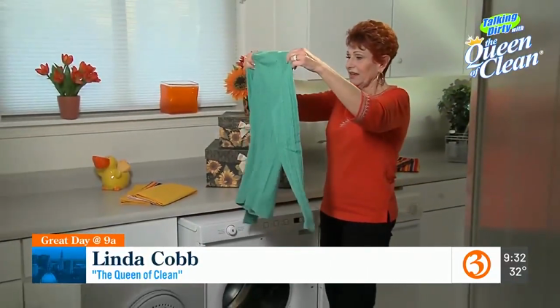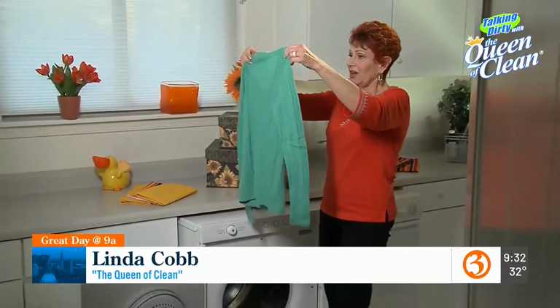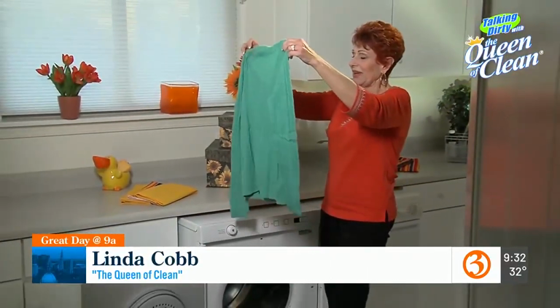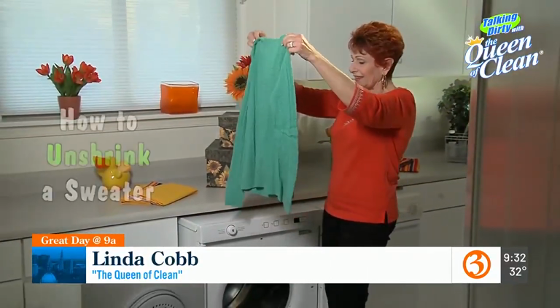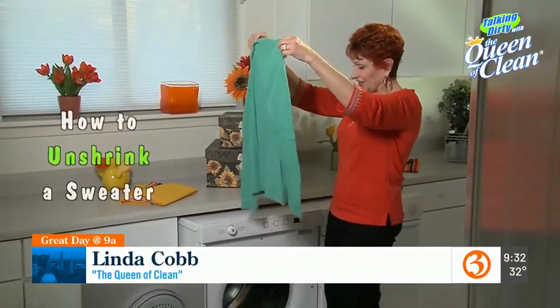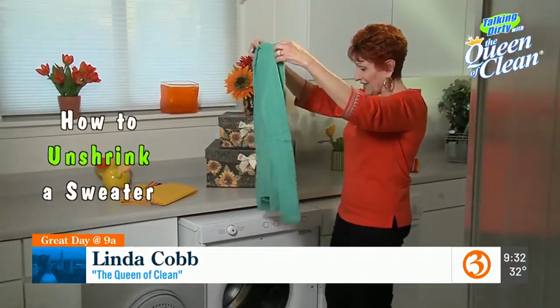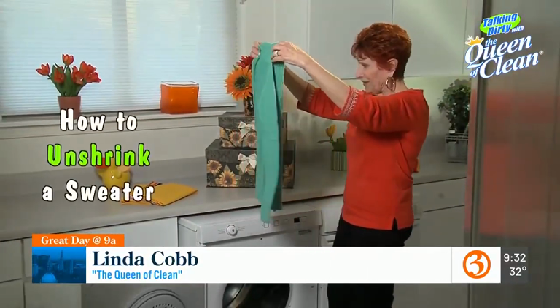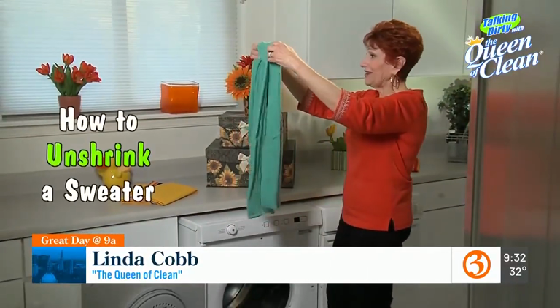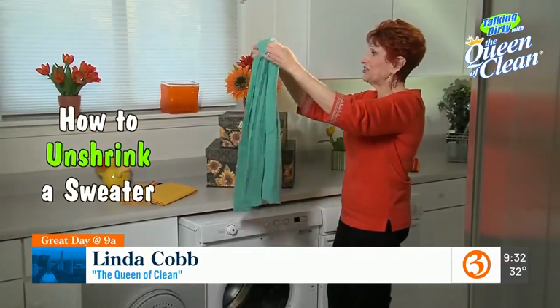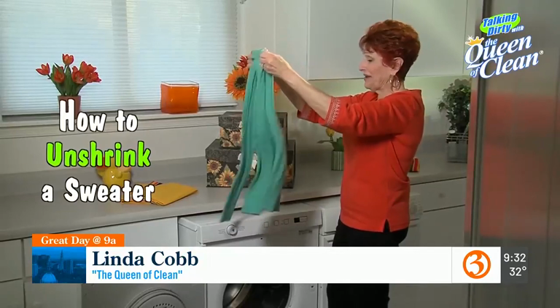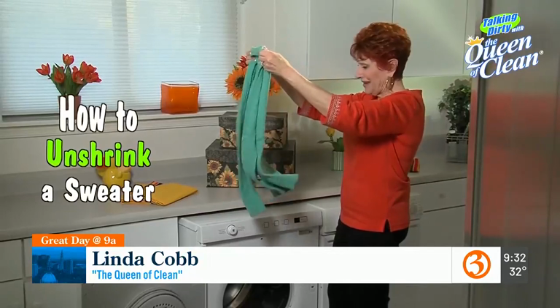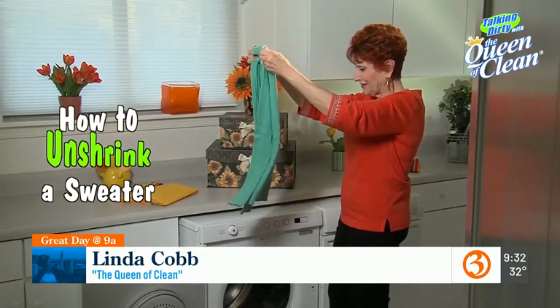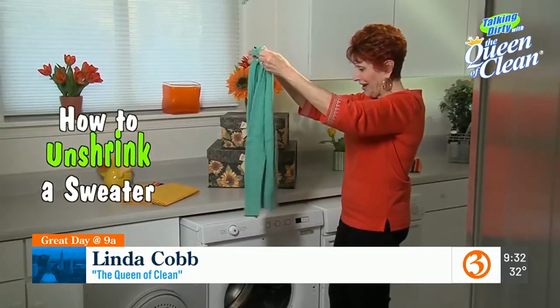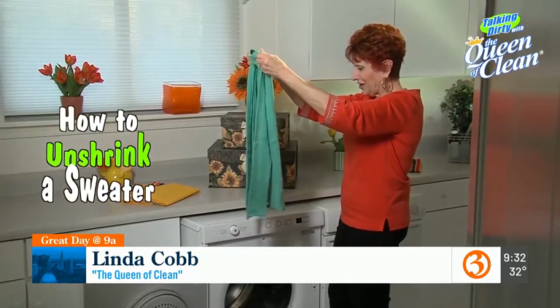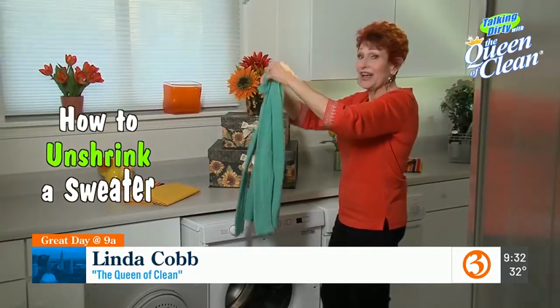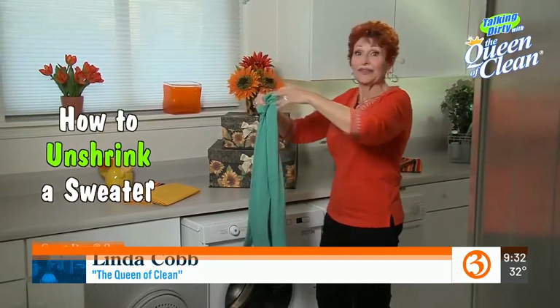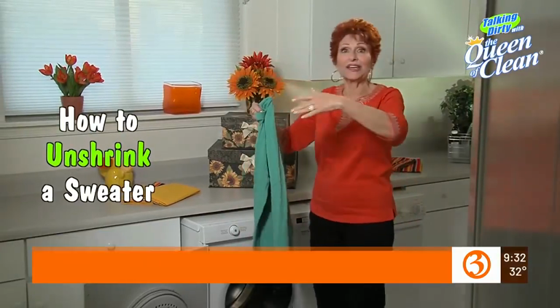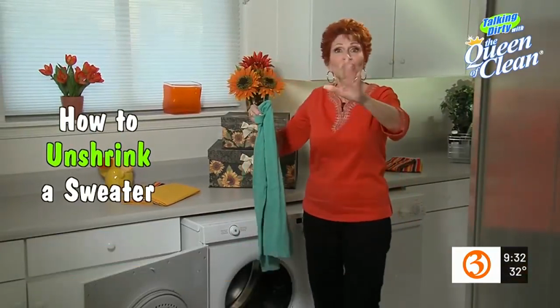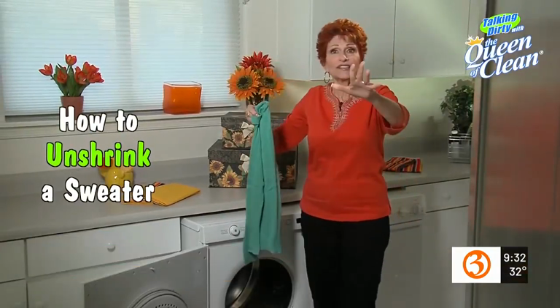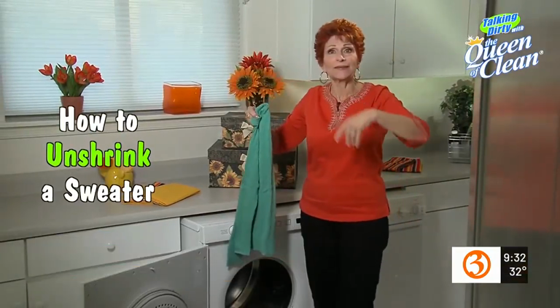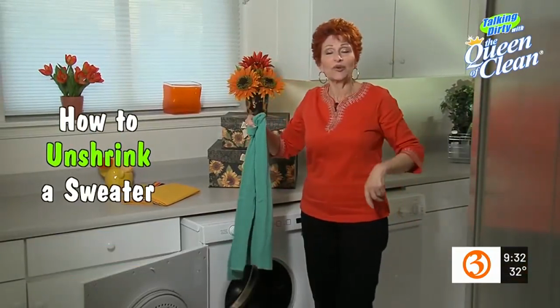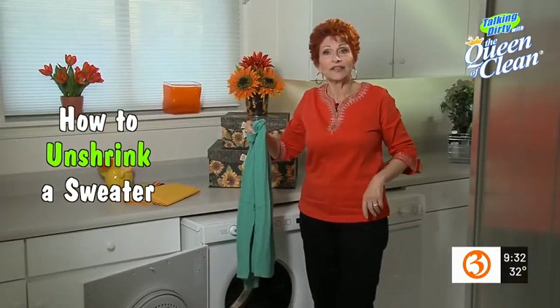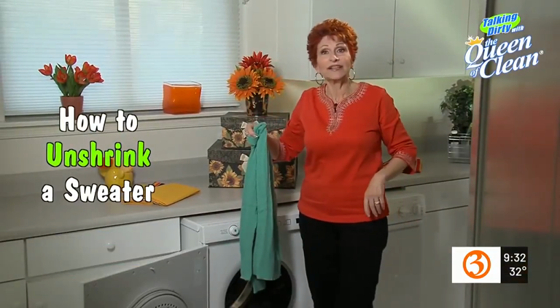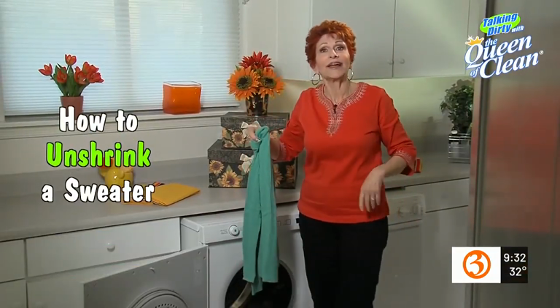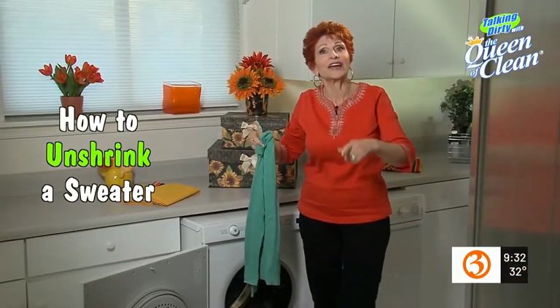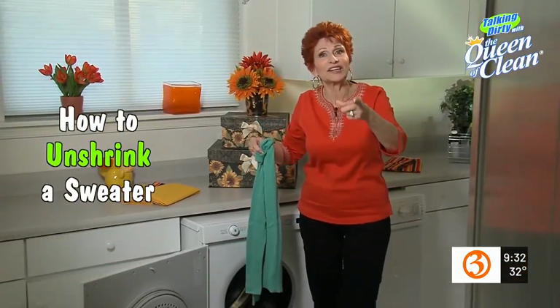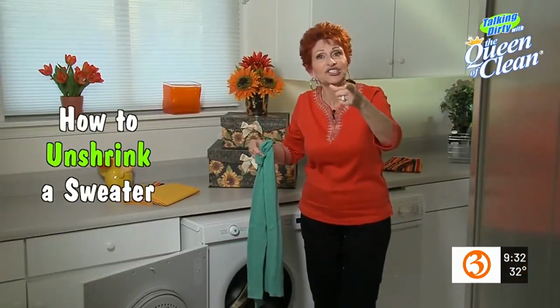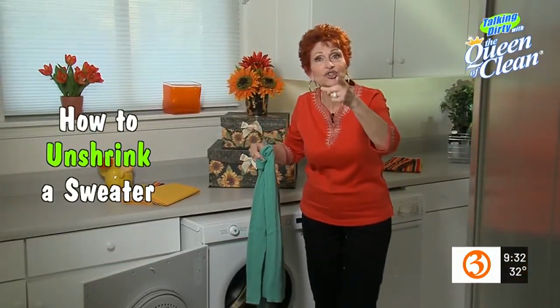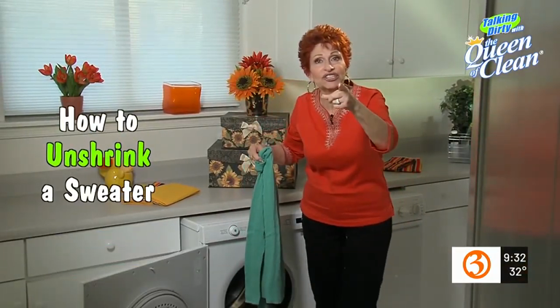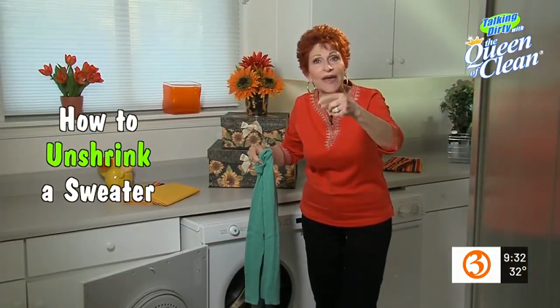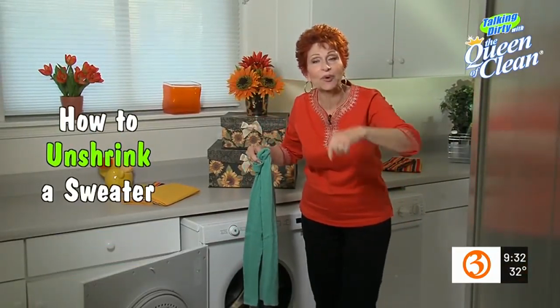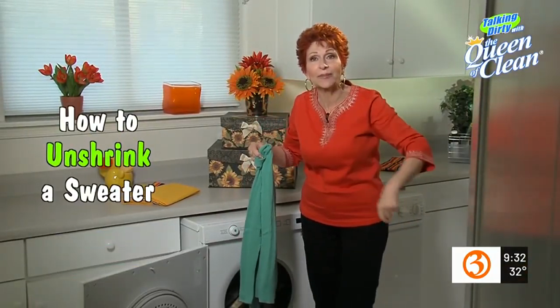Oh my gosh, I can't believe it — I shrunk my sweater! Thank goodness I'm the Queen of Clean, and I've got a solution to that problem.